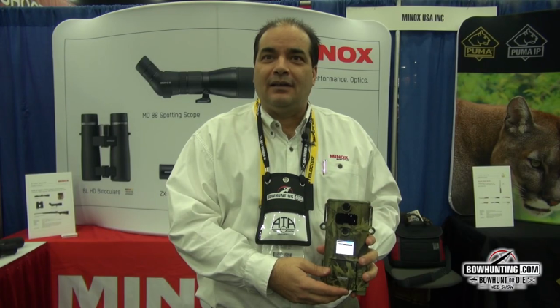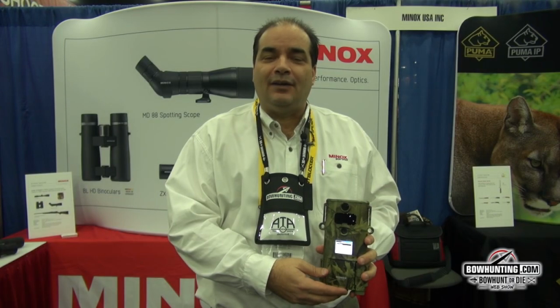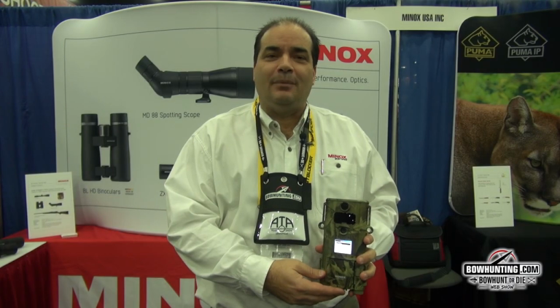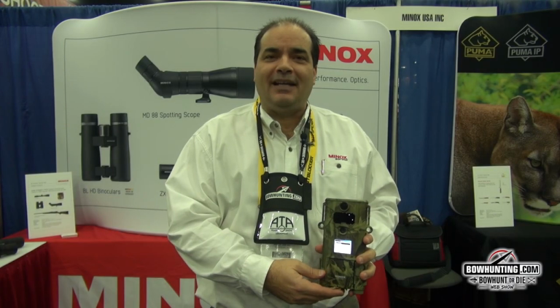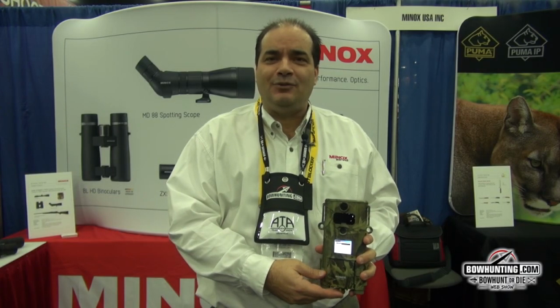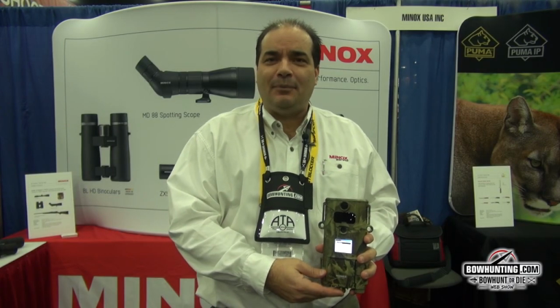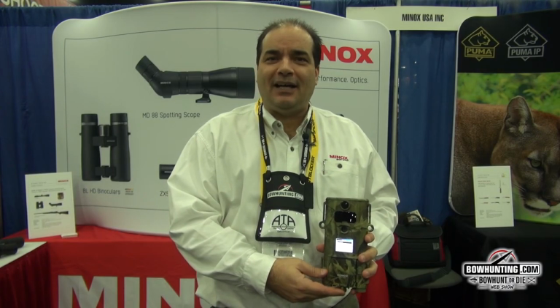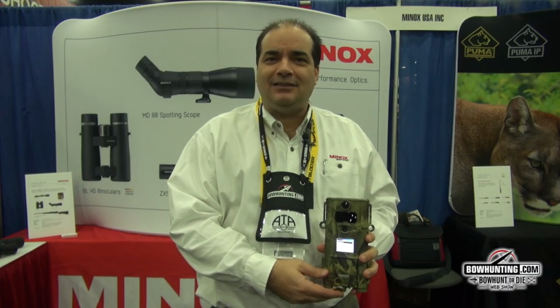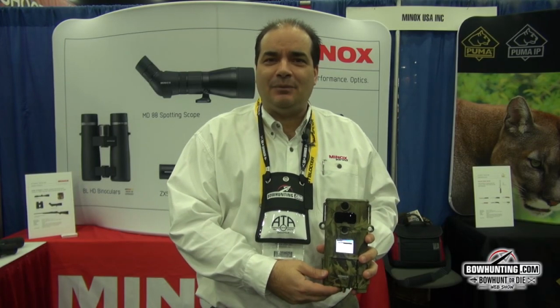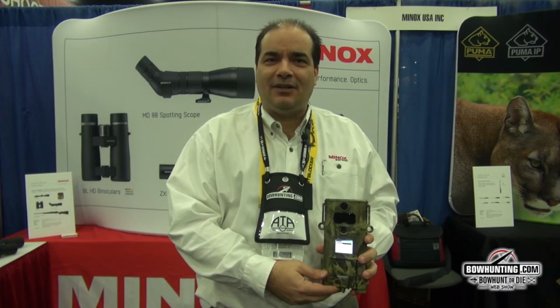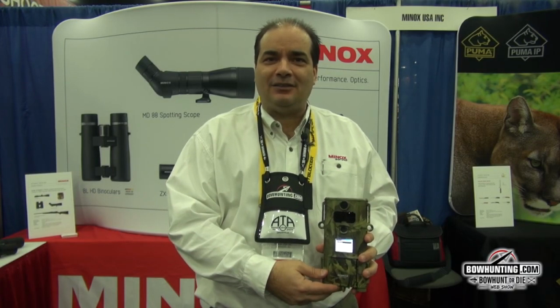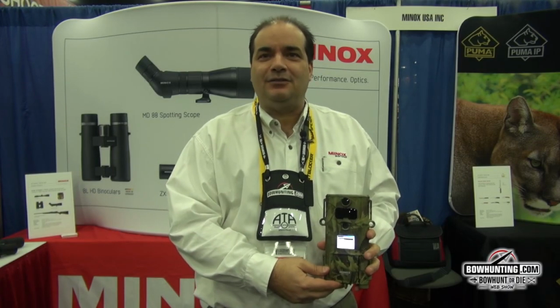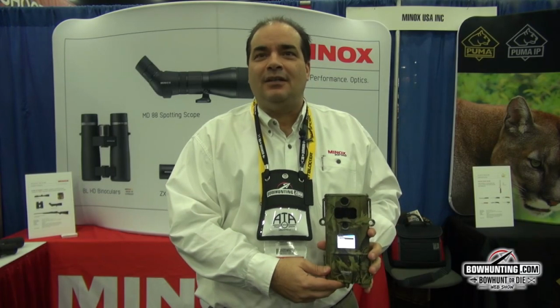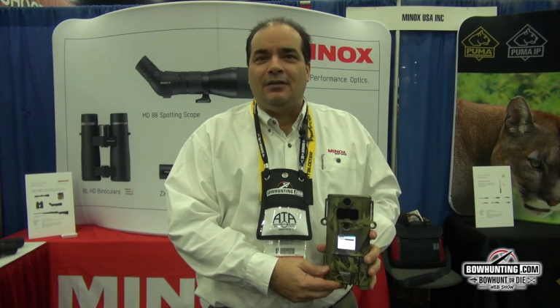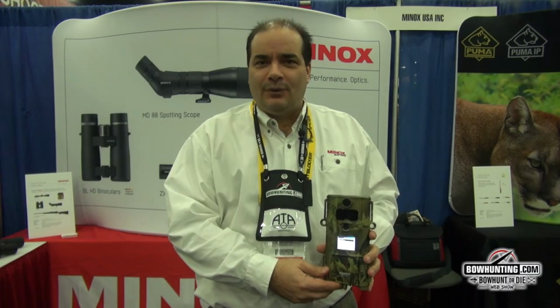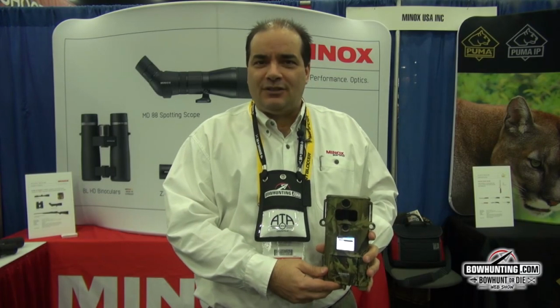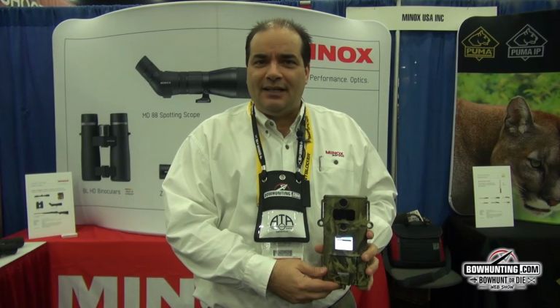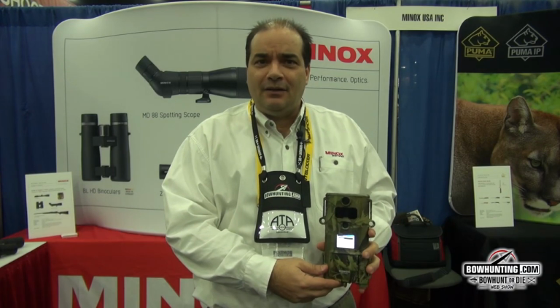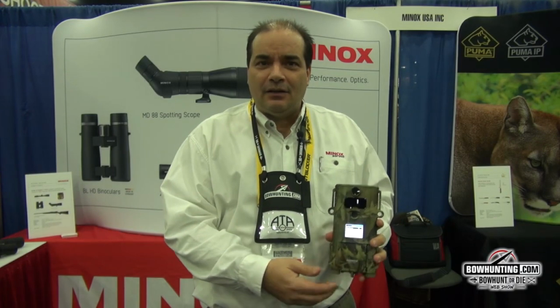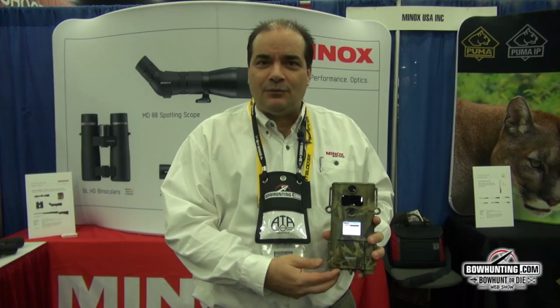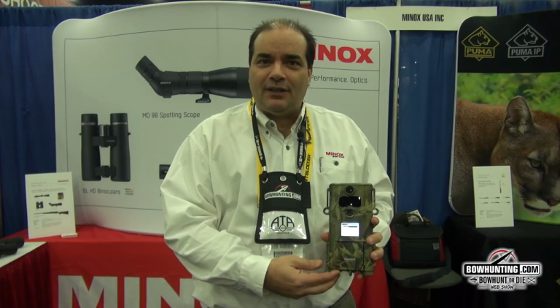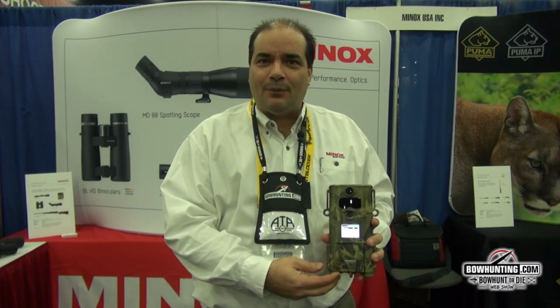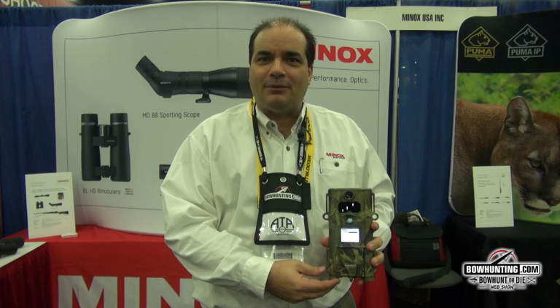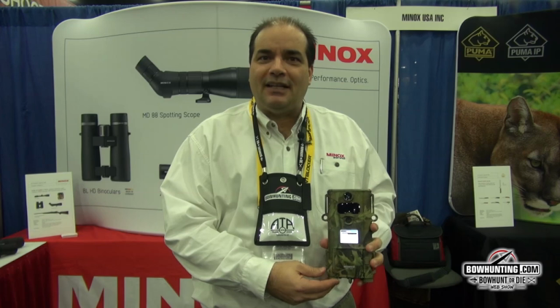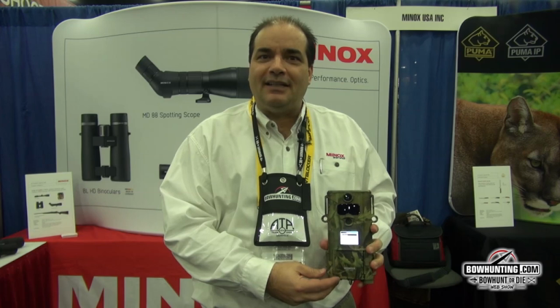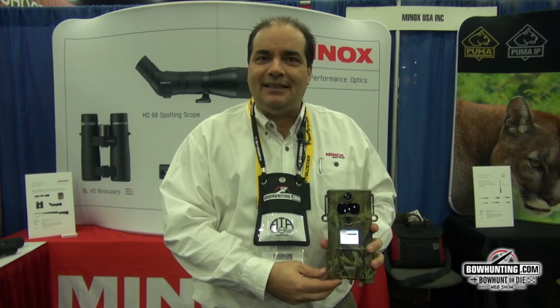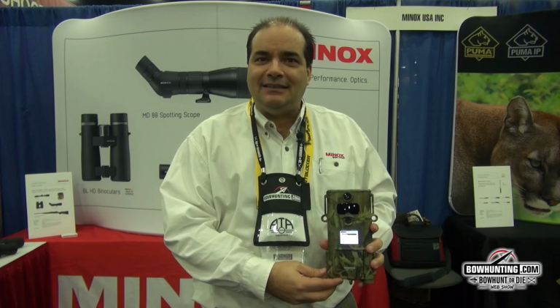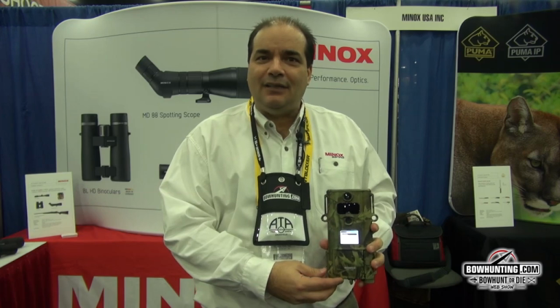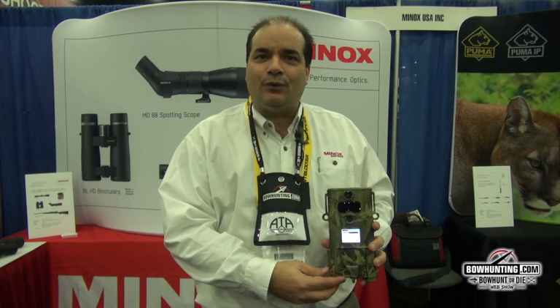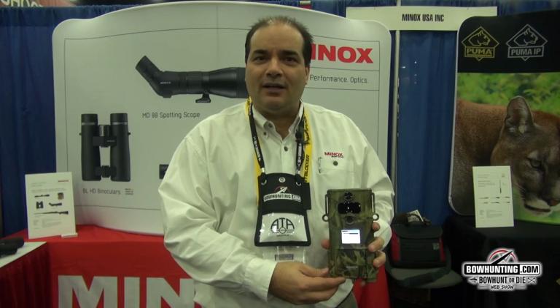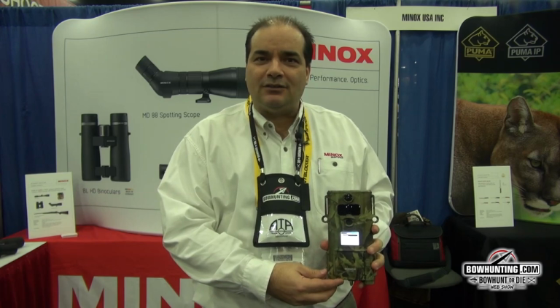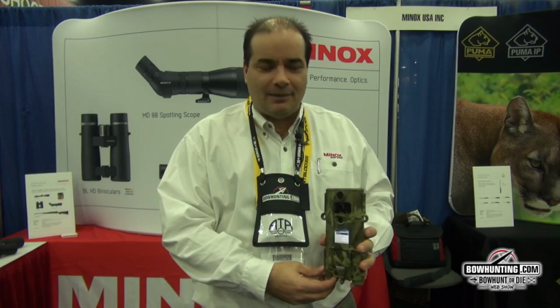How you doing? My name is Jay Patassi with Minnox USA. Today we're presenting the DTC 400 Slim.